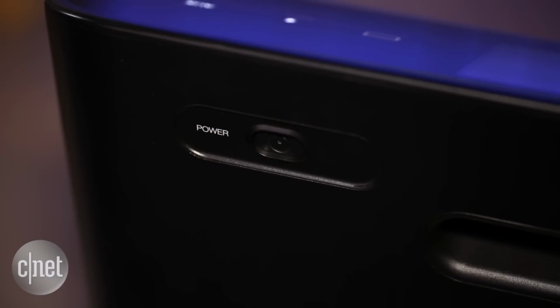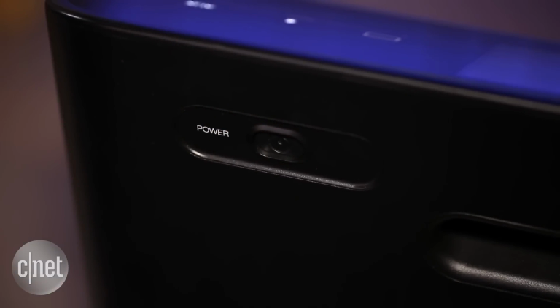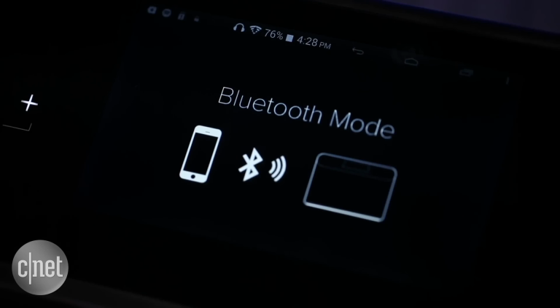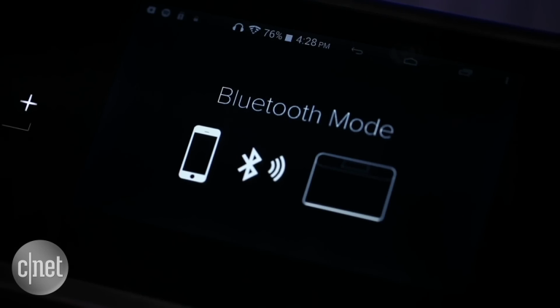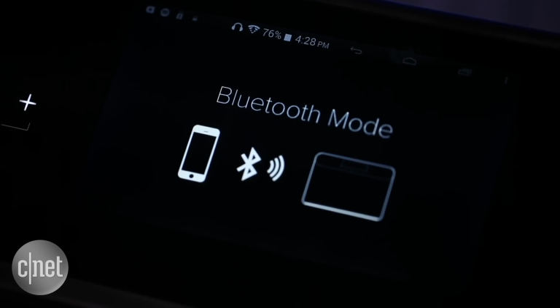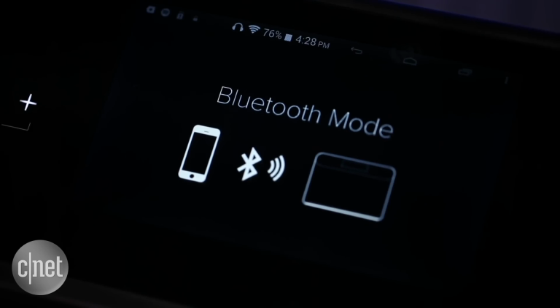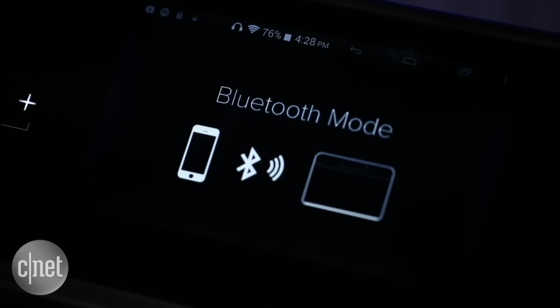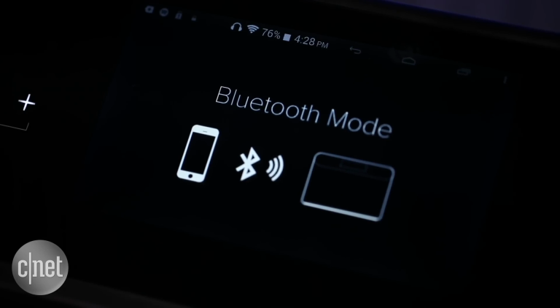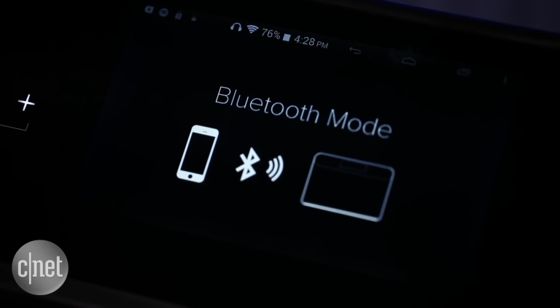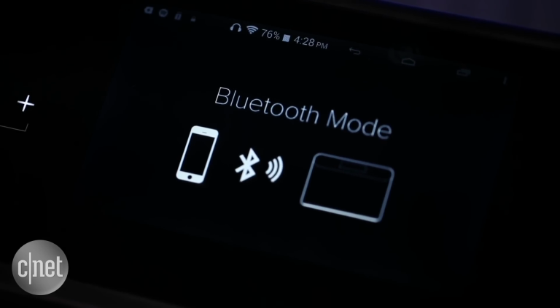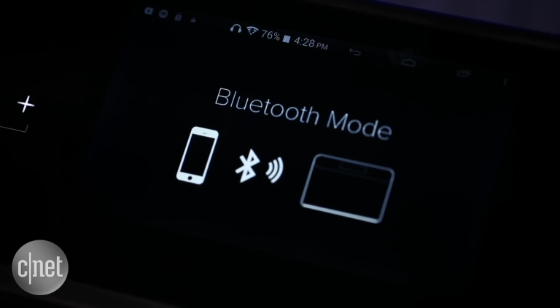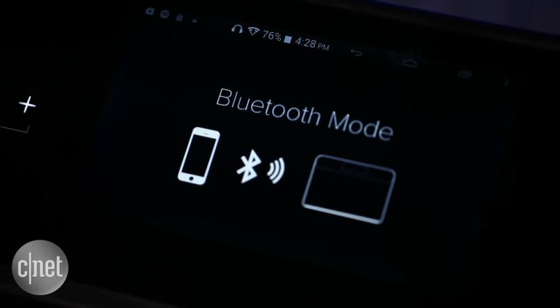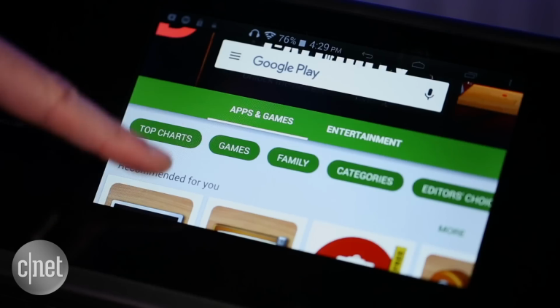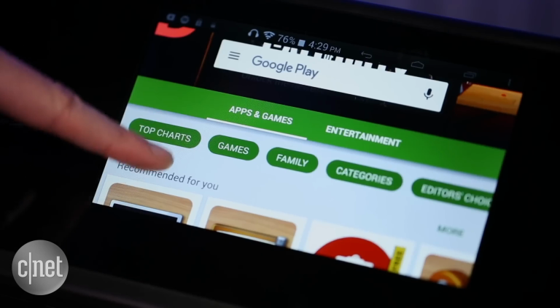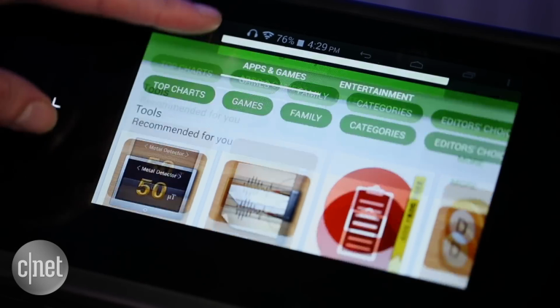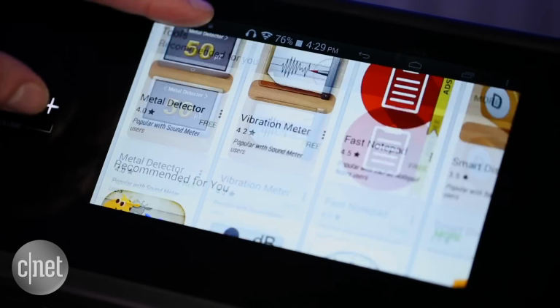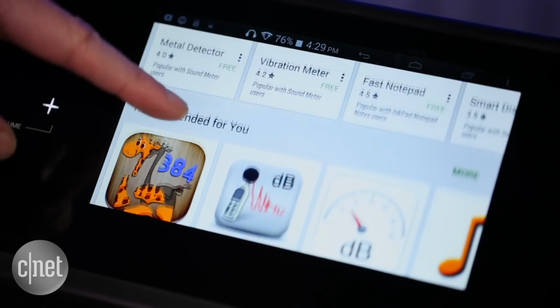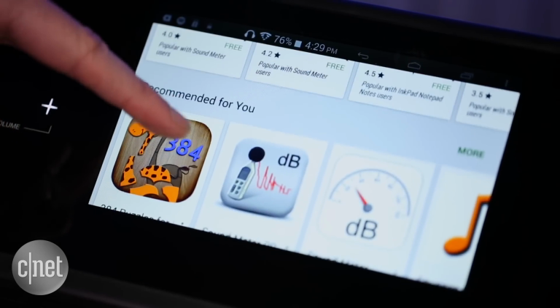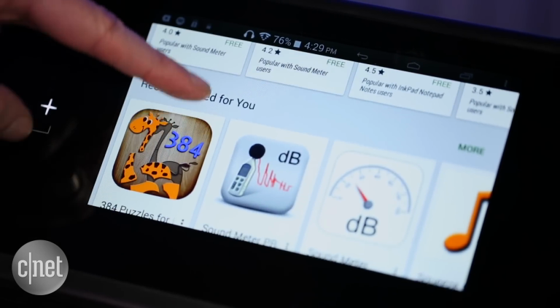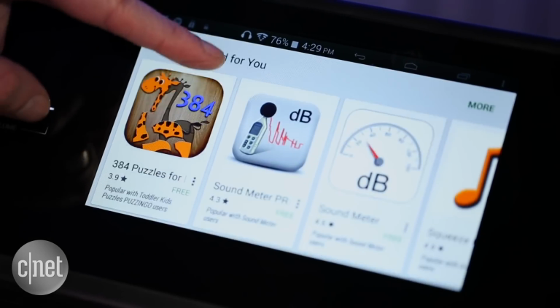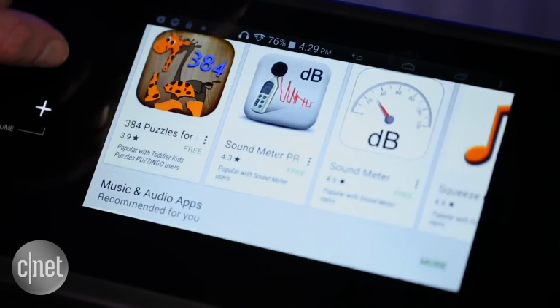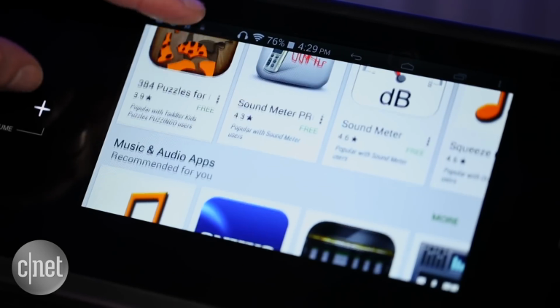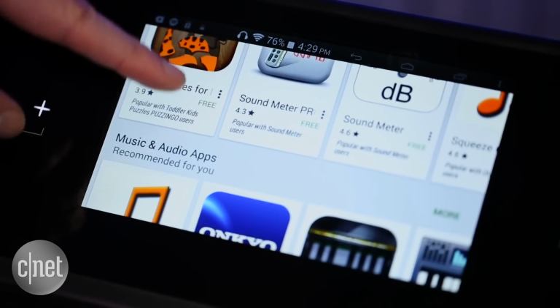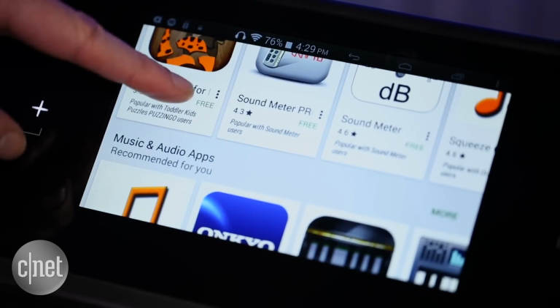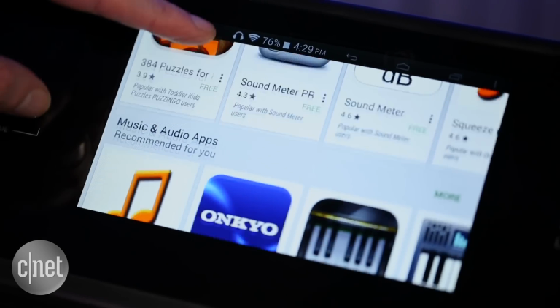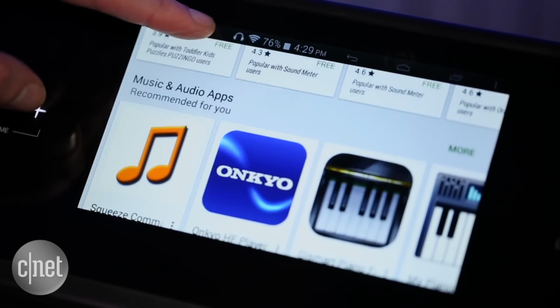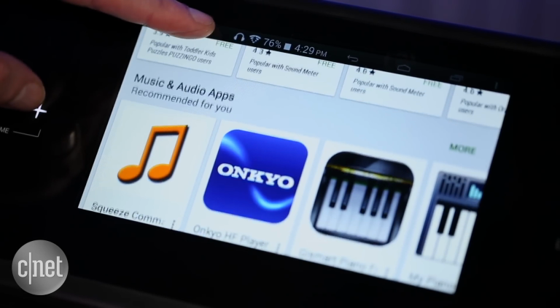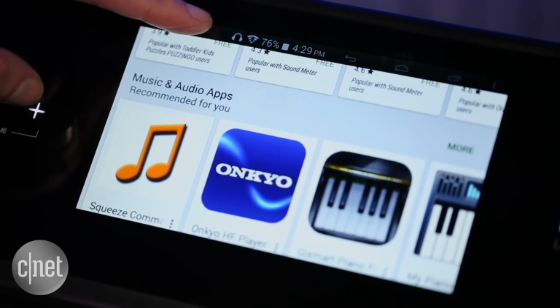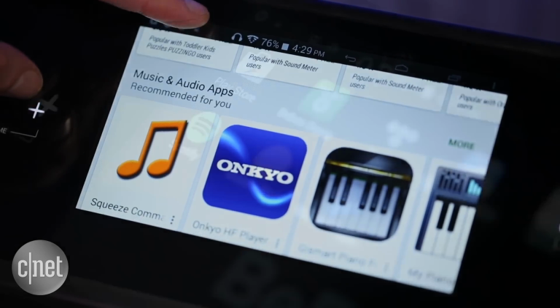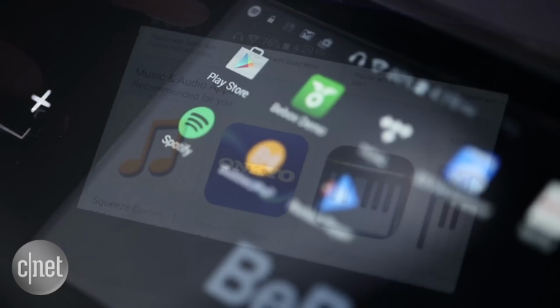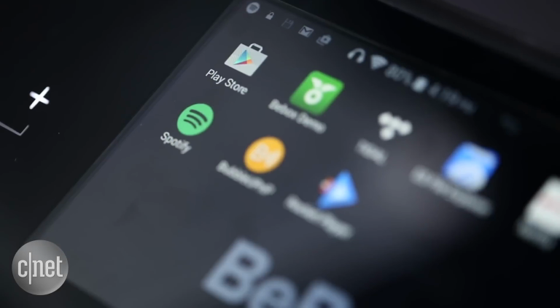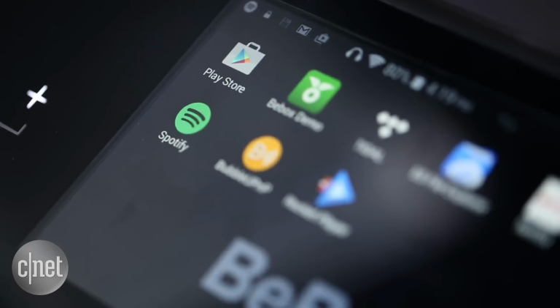While you can use this mainly as a Bluetooth speaker, the ability to load Android apps gives you access to a huge range of streaming apps.